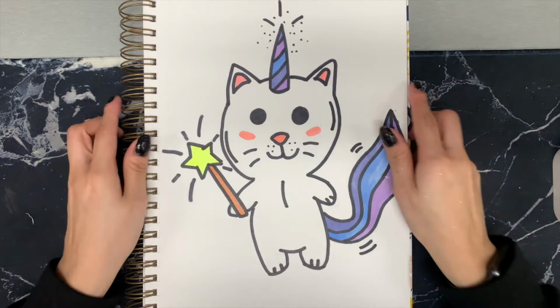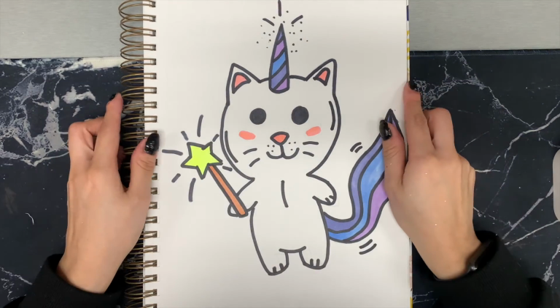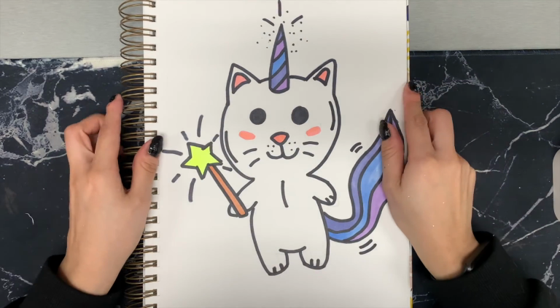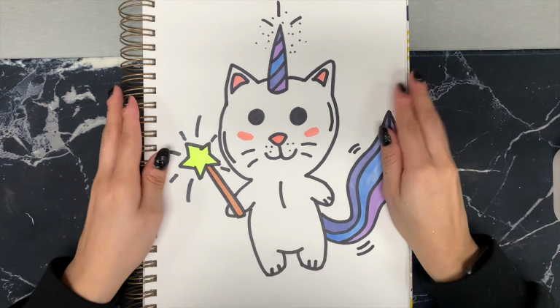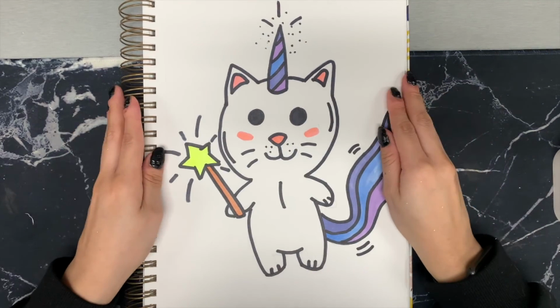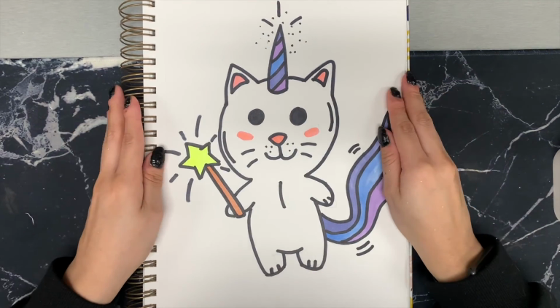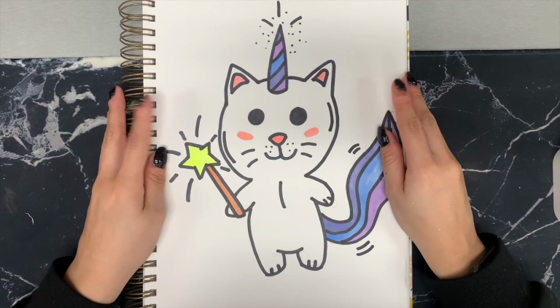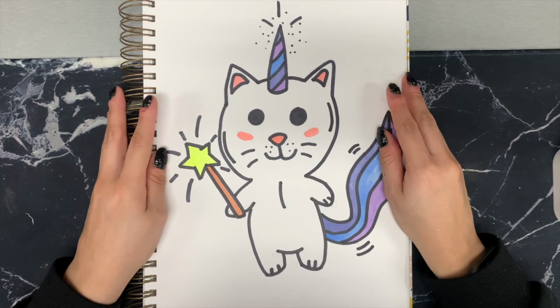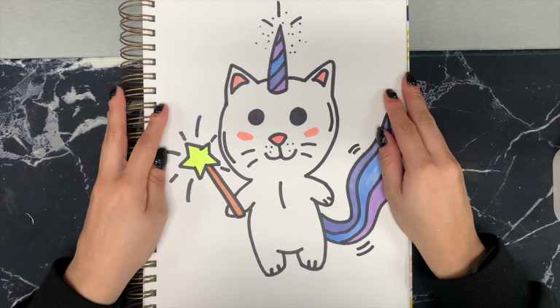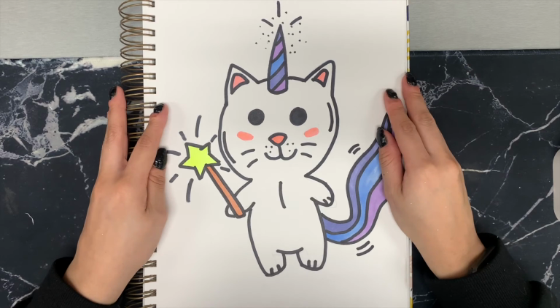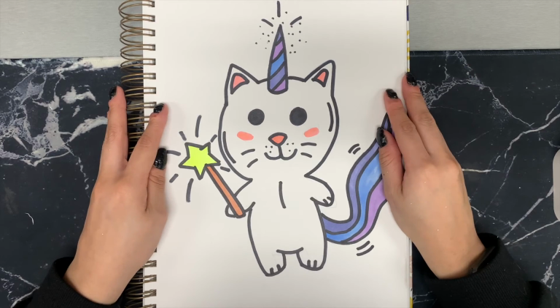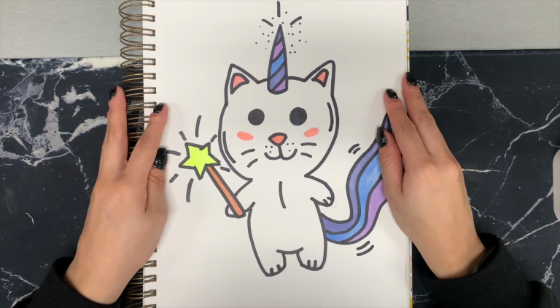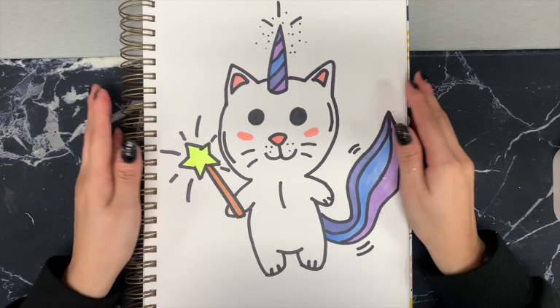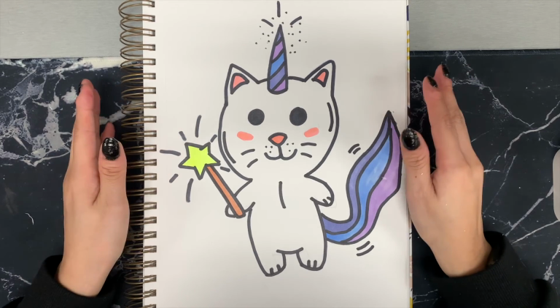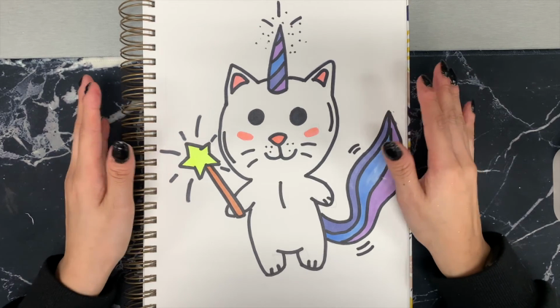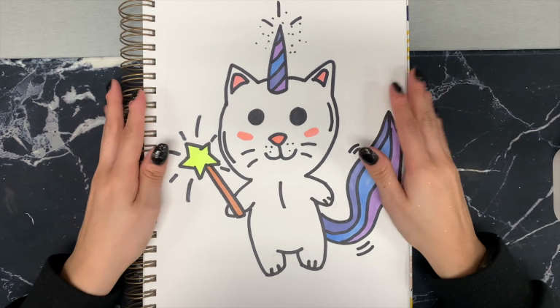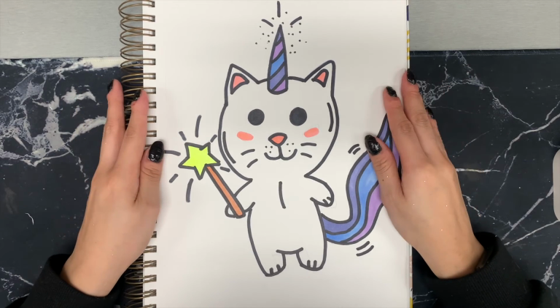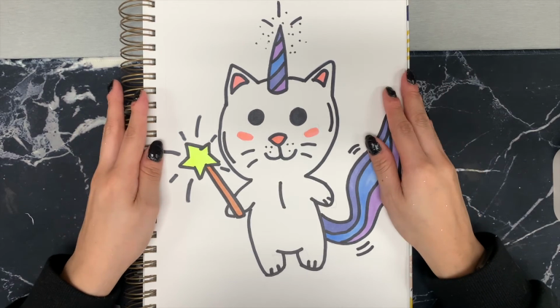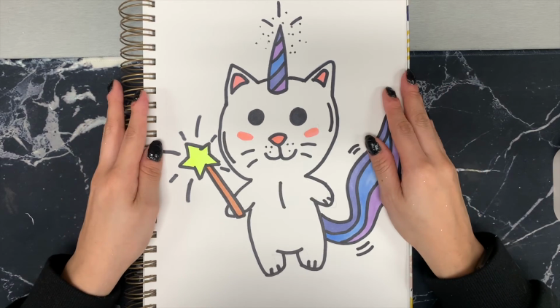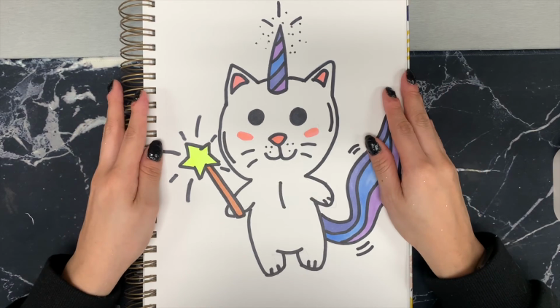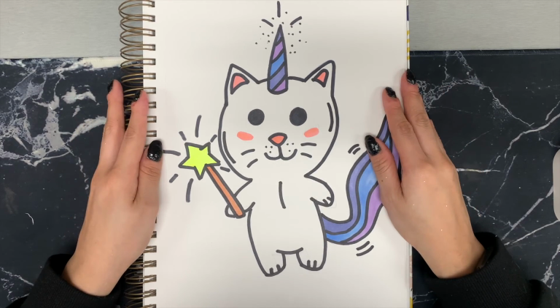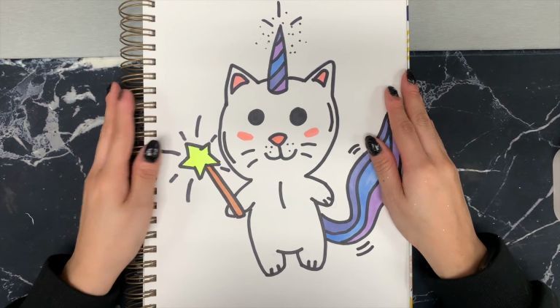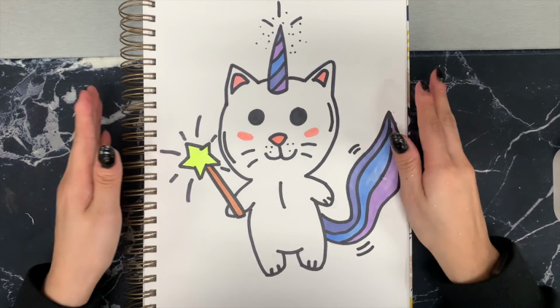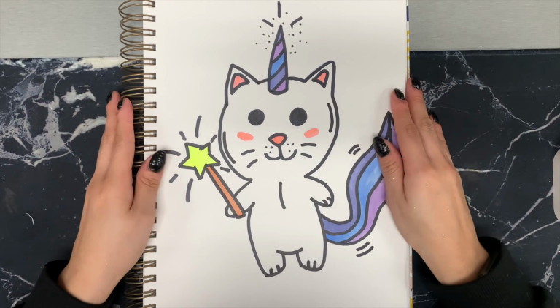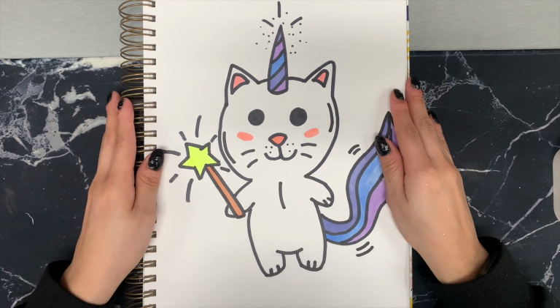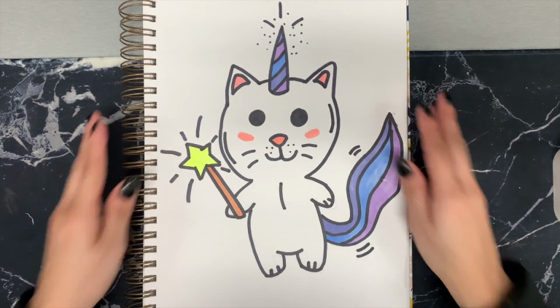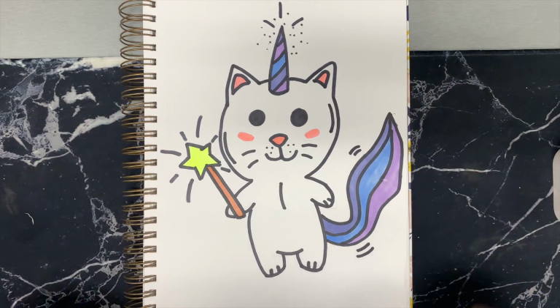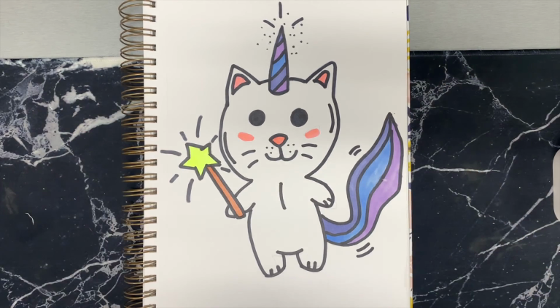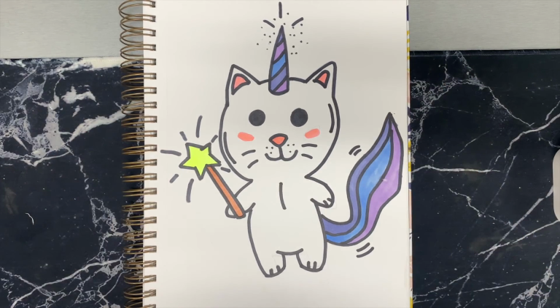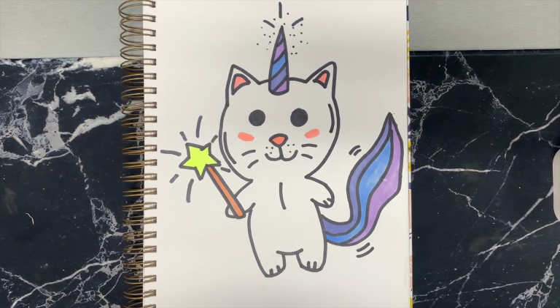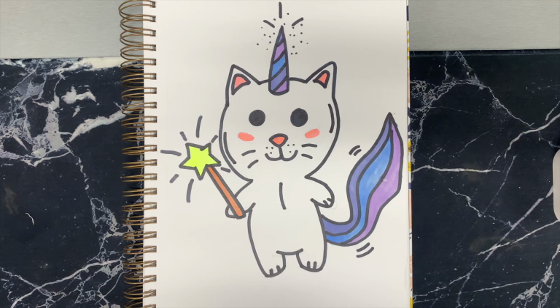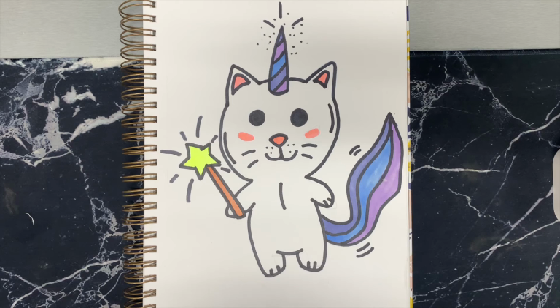Alright, and there you go, our unicorn cat. Hope you guys enjoyed this video and I'll see you next time. Bye!